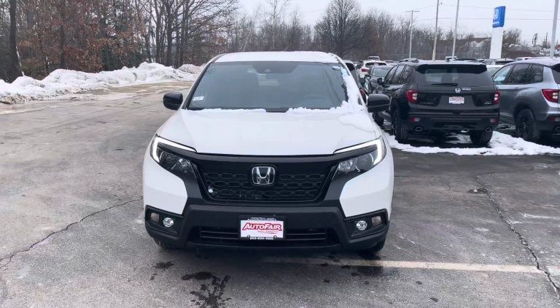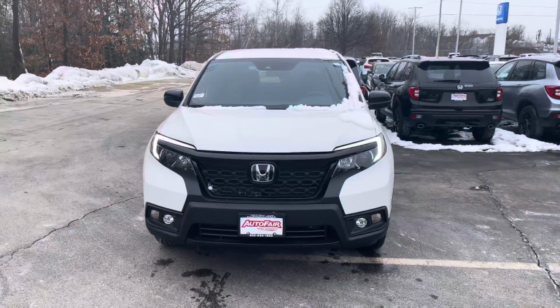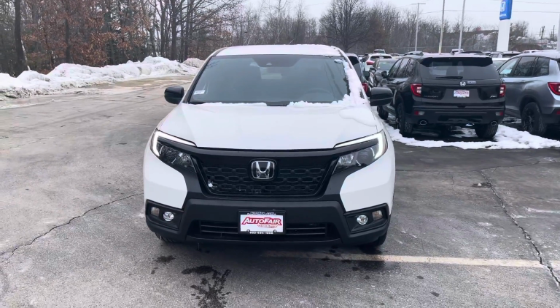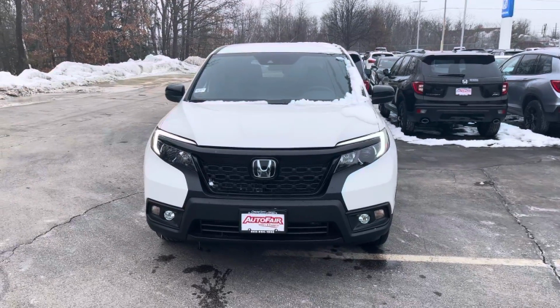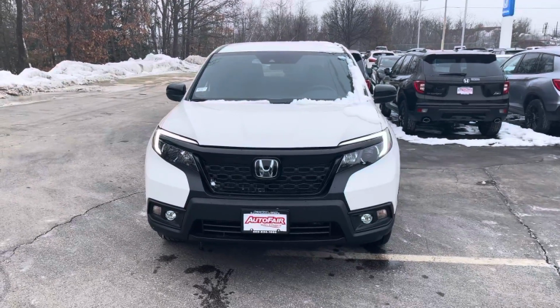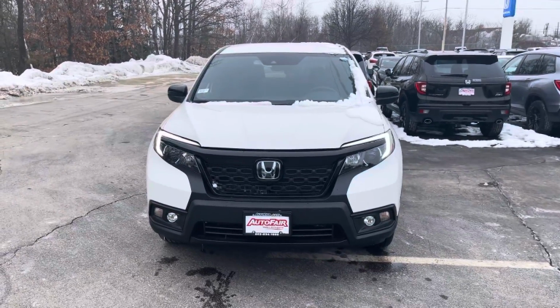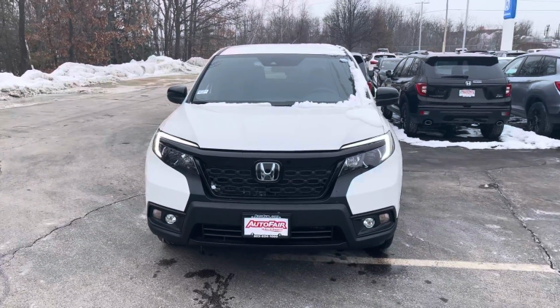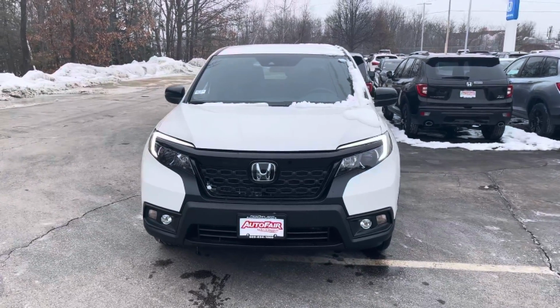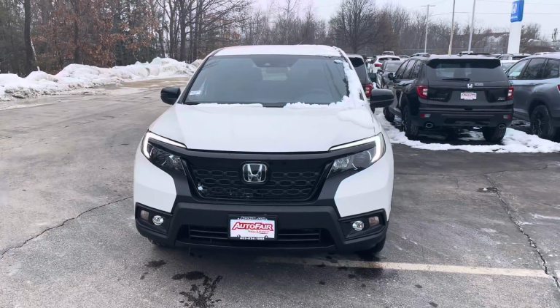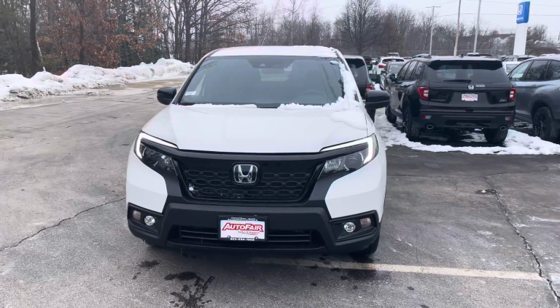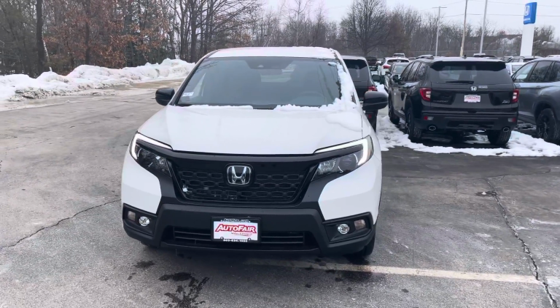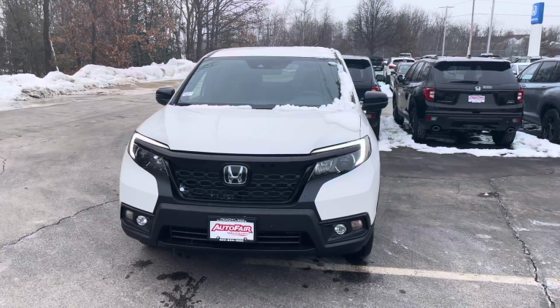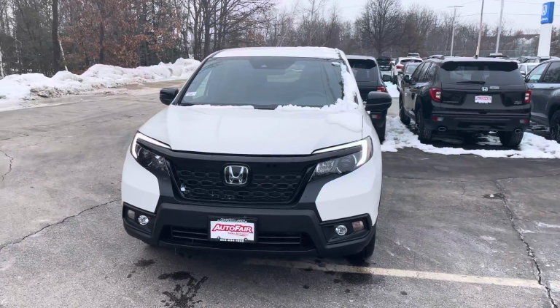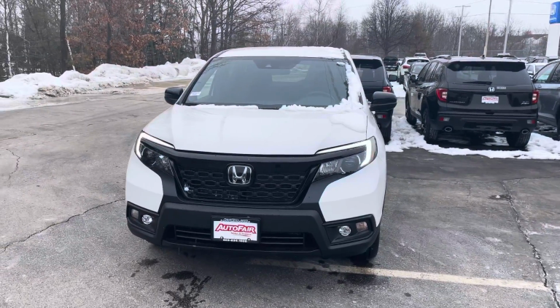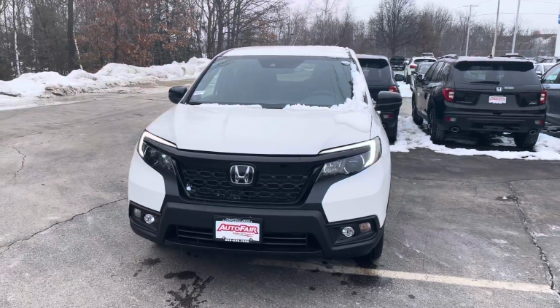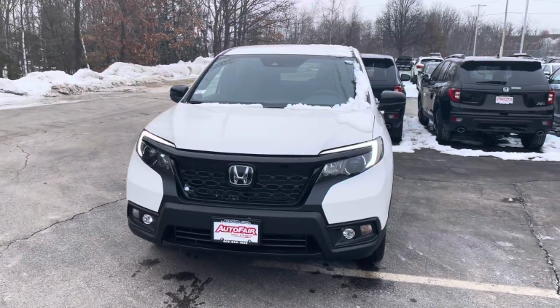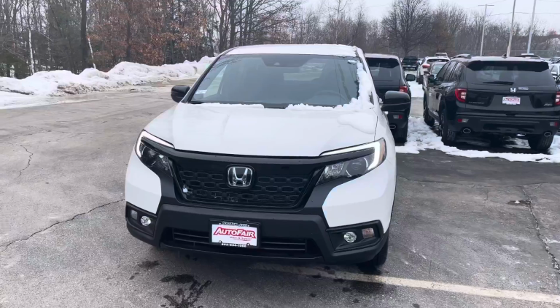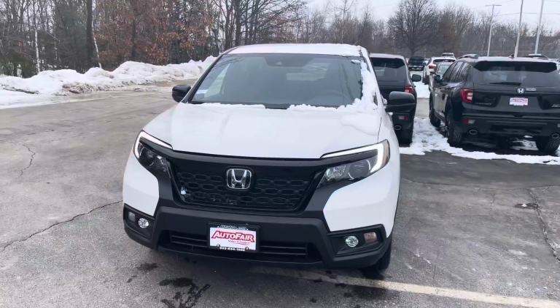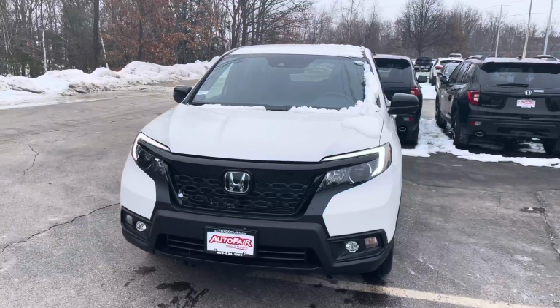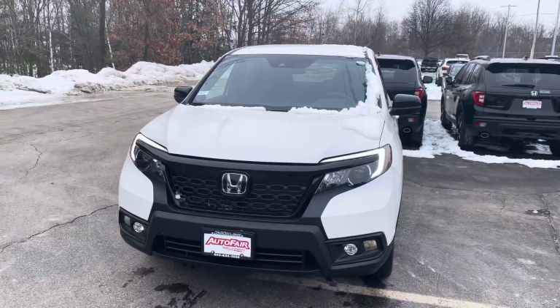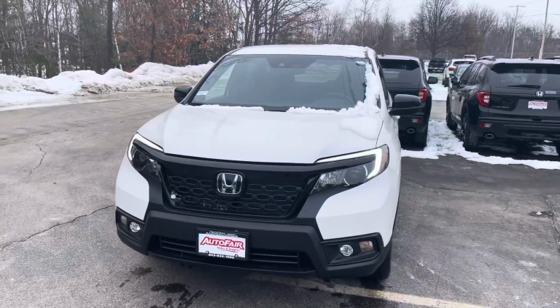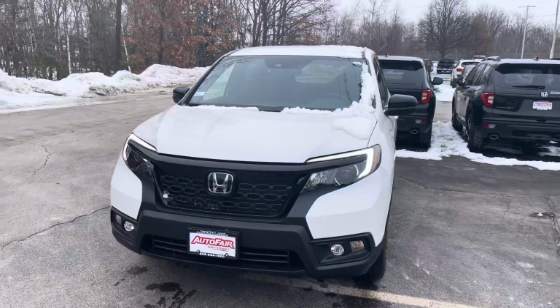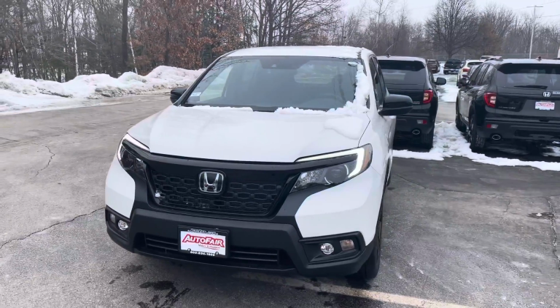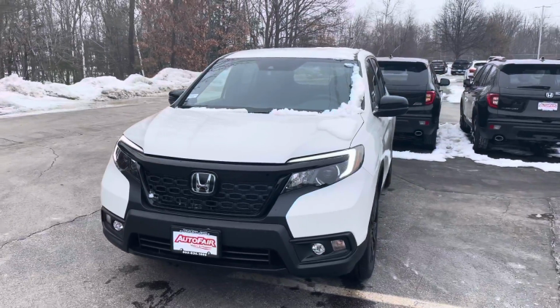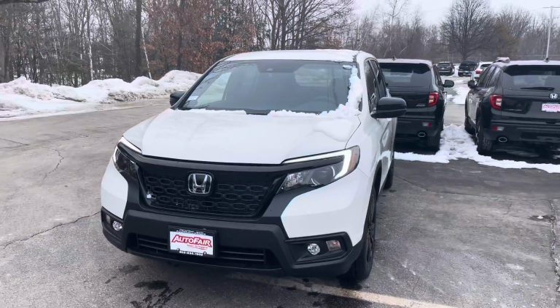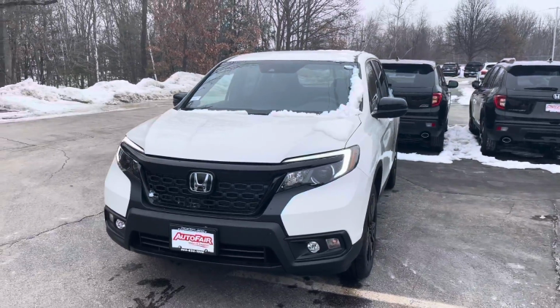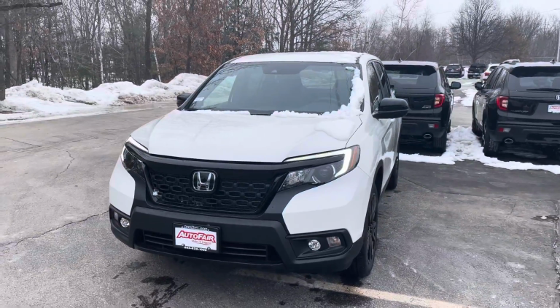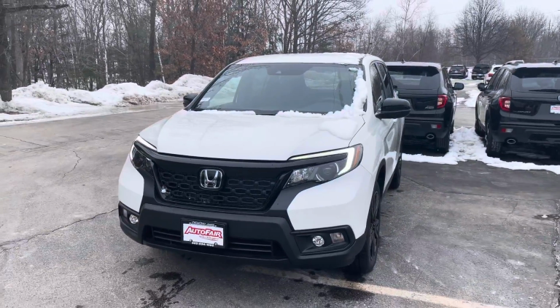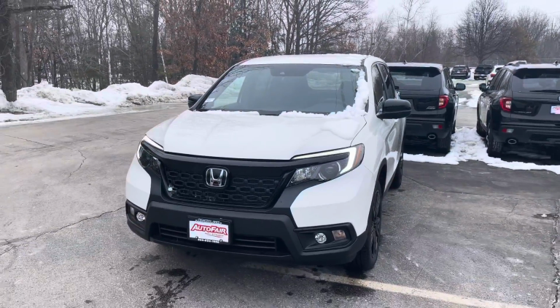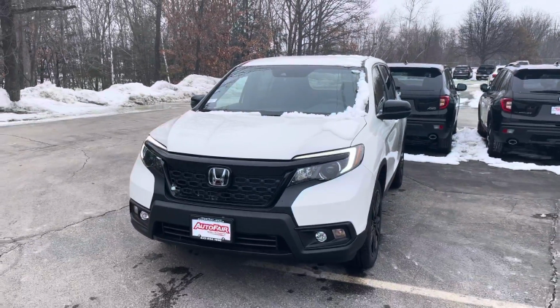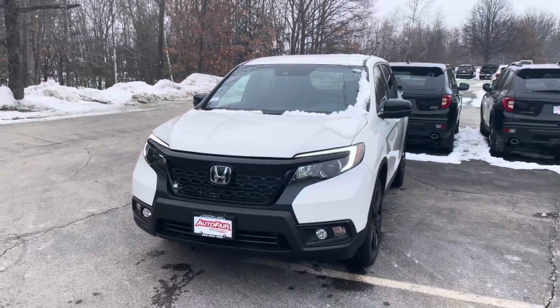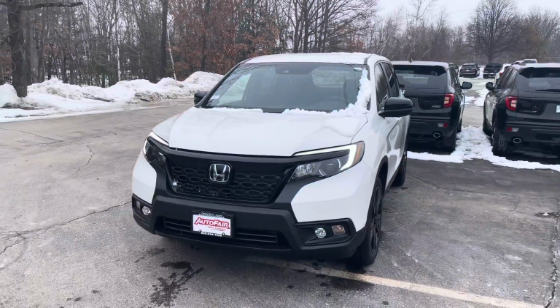Hi, my name is Sal from AutoFair Honda. I have the Passport you inquired about — it's in Harrison Stock. I'm gonna go over some features with you.